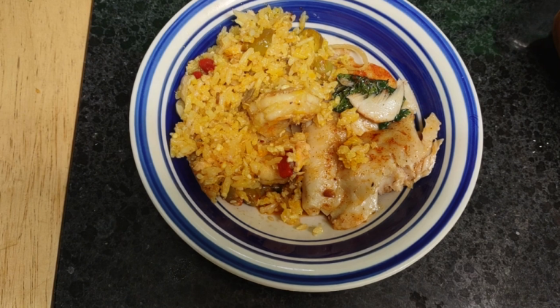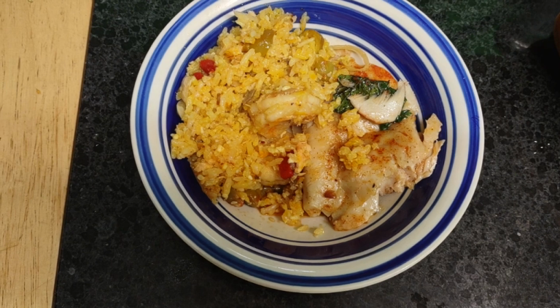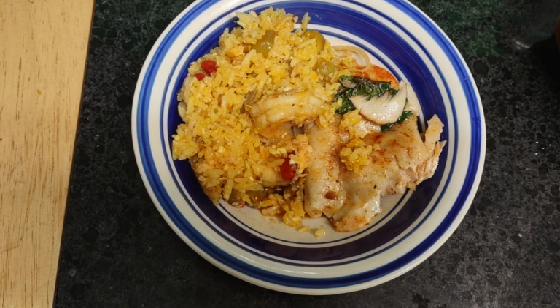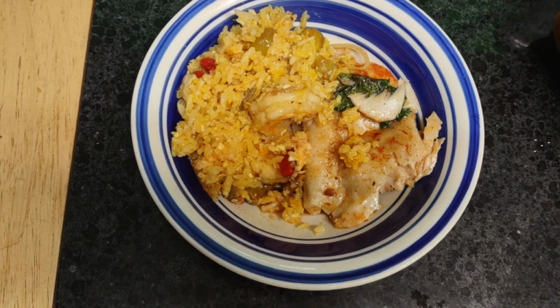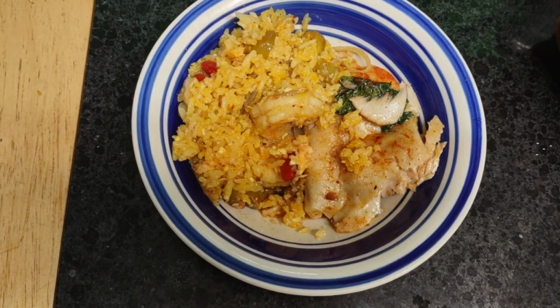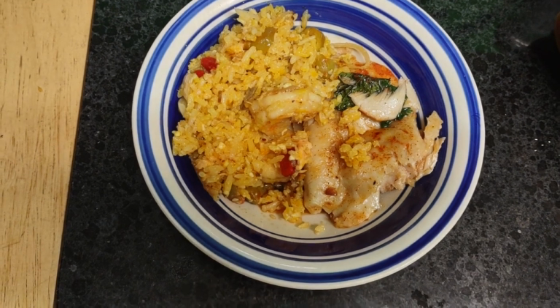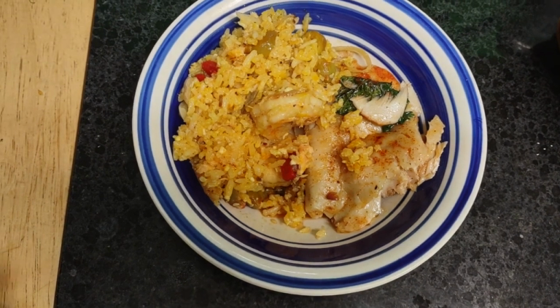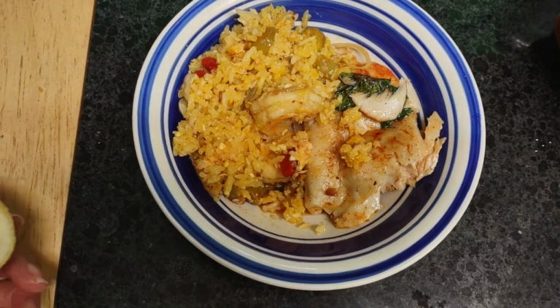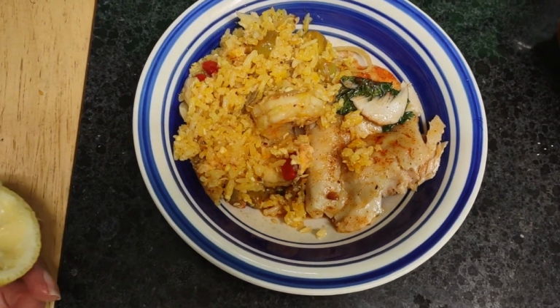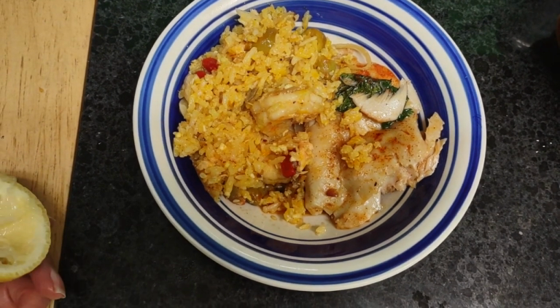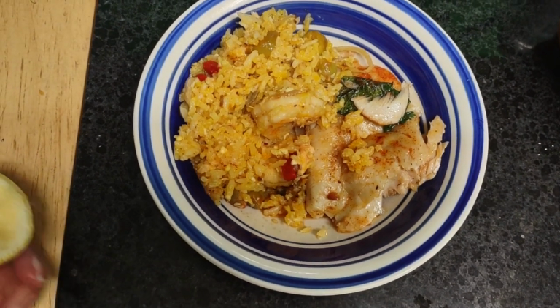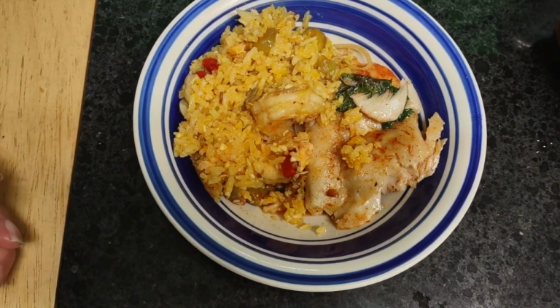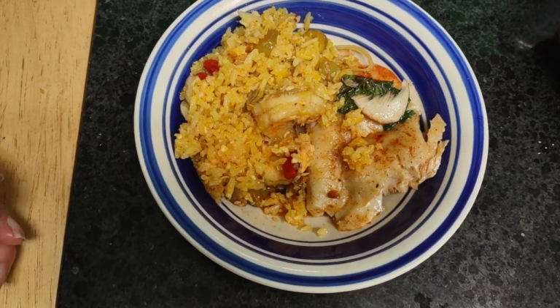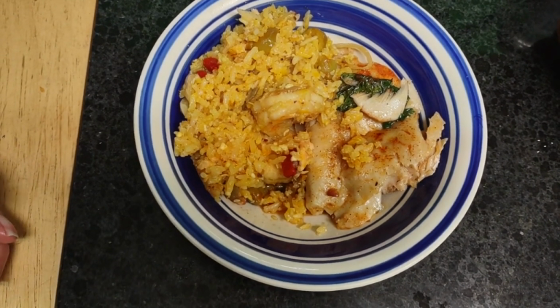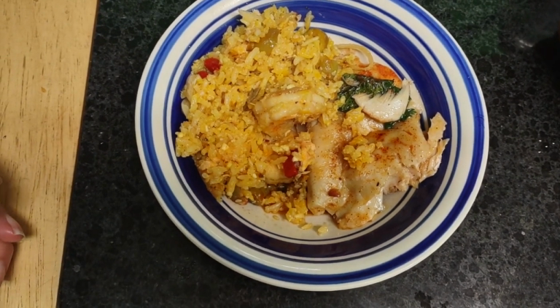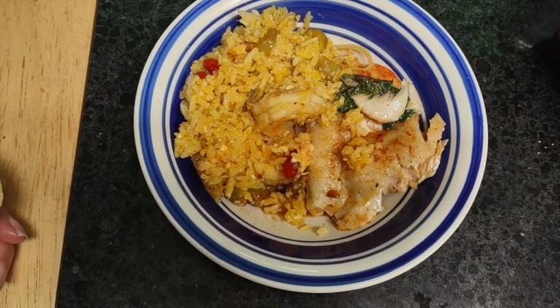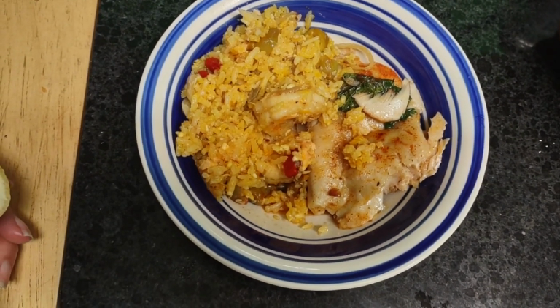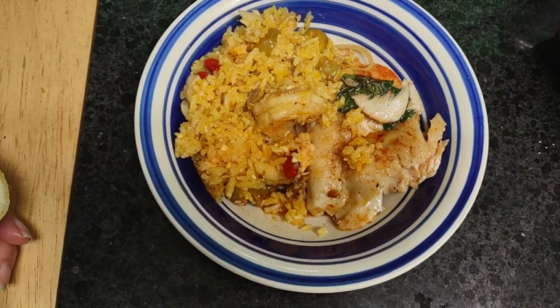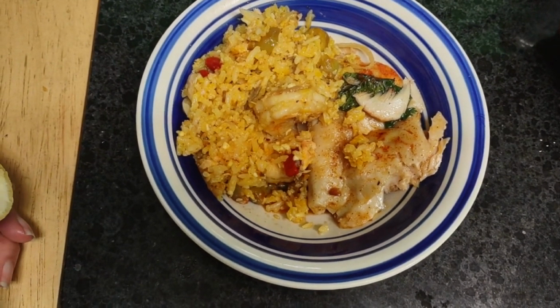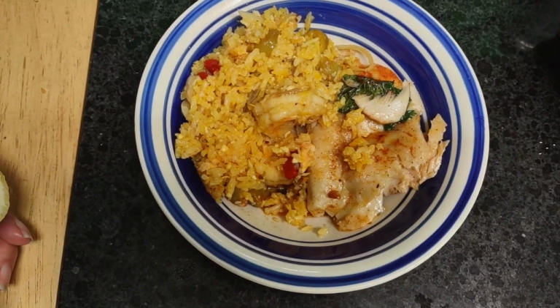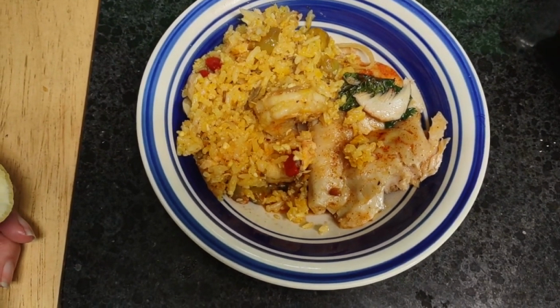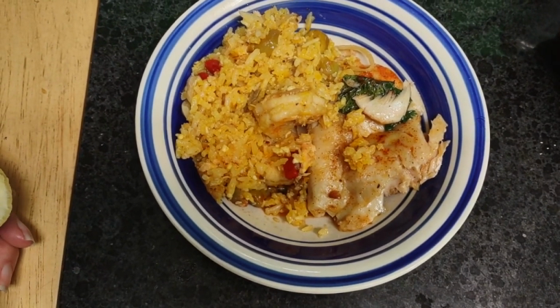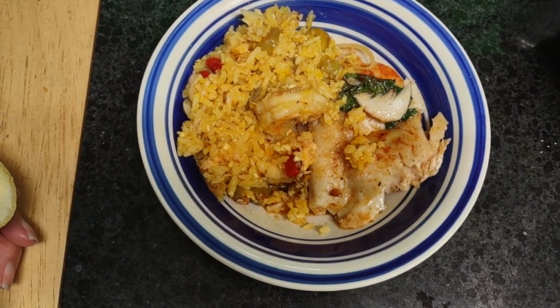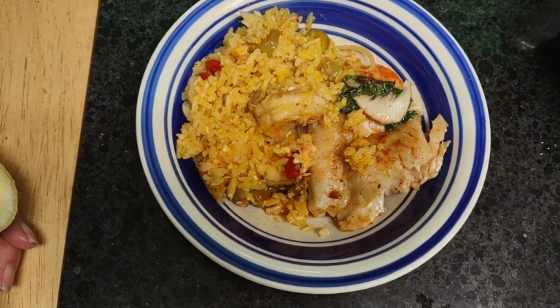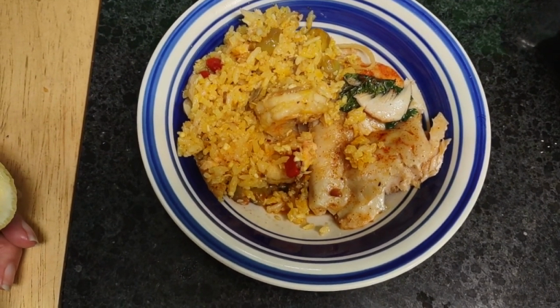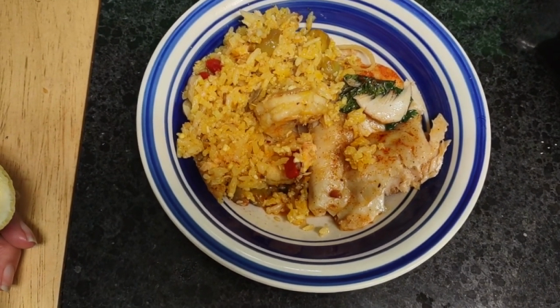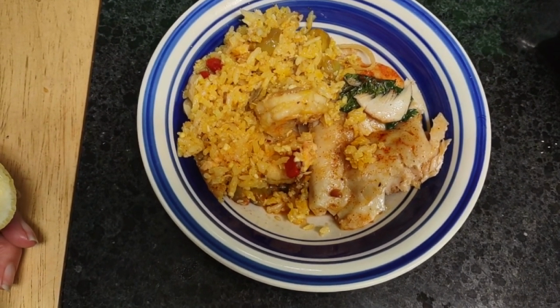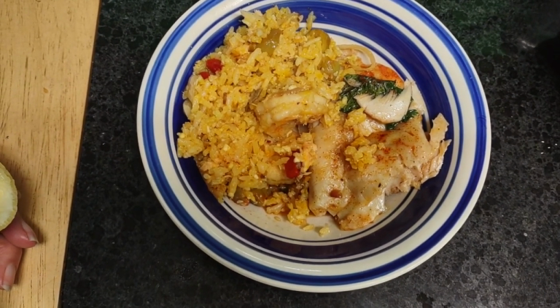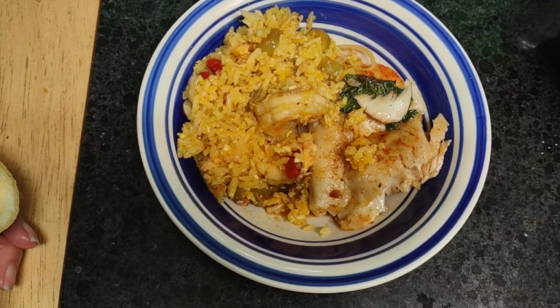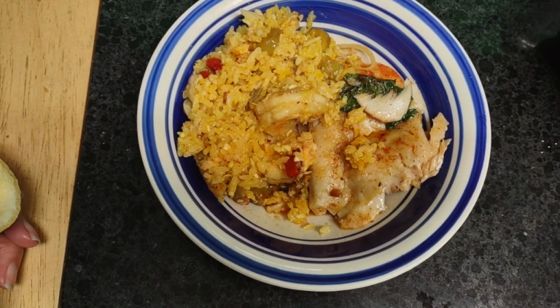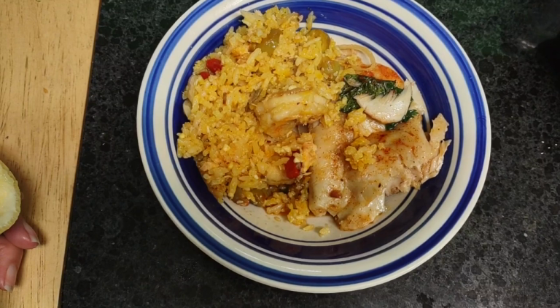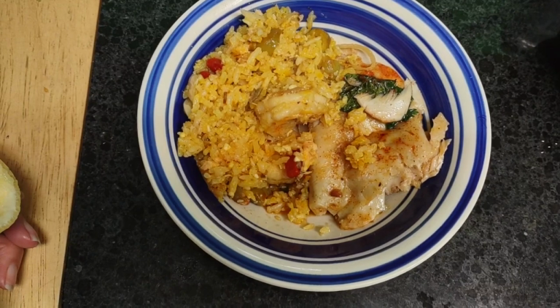Hello and thank you for watching. This is my version of making sort of like a paella.